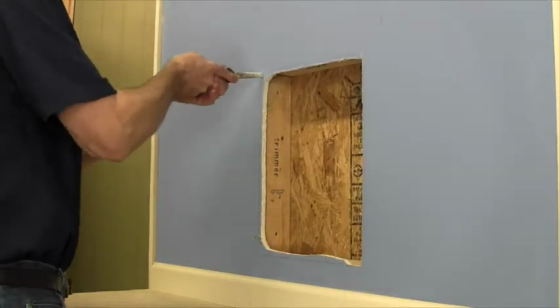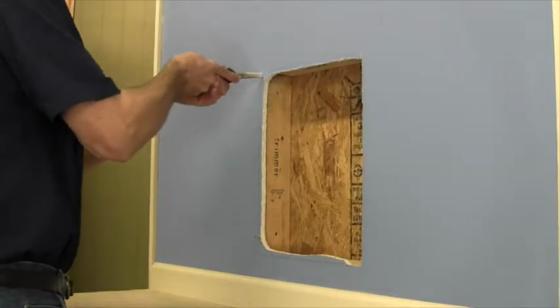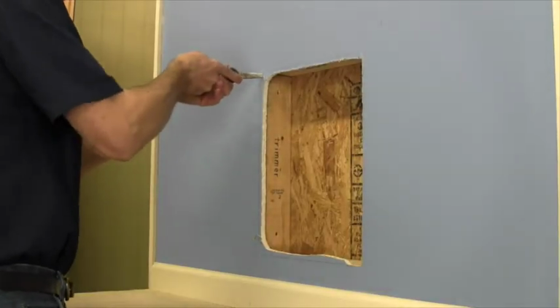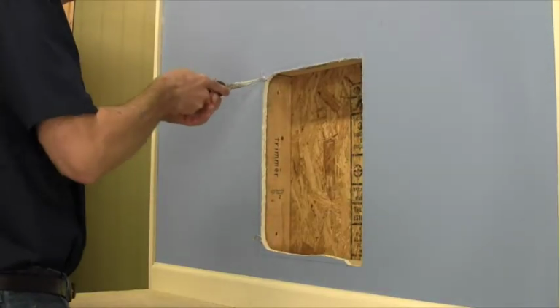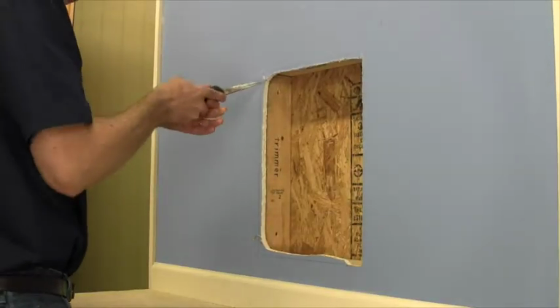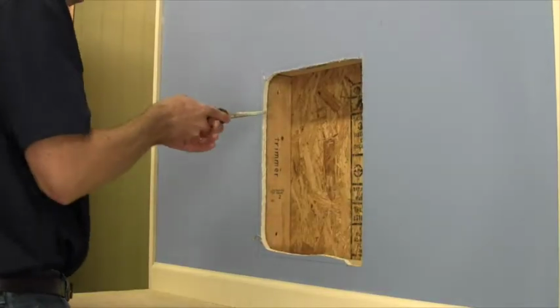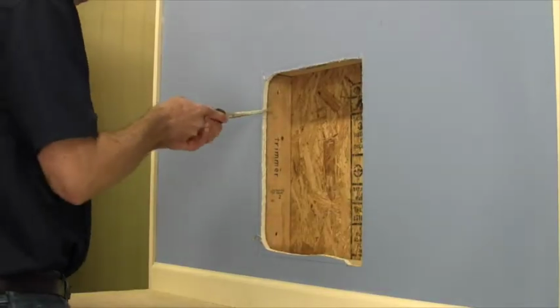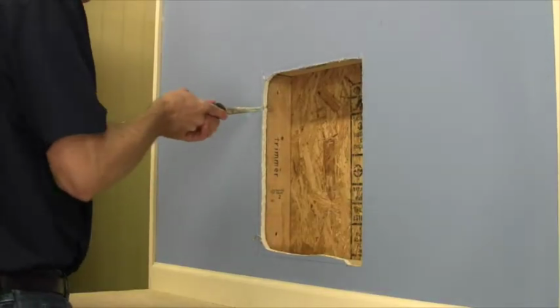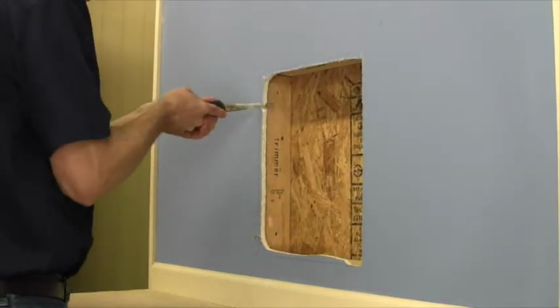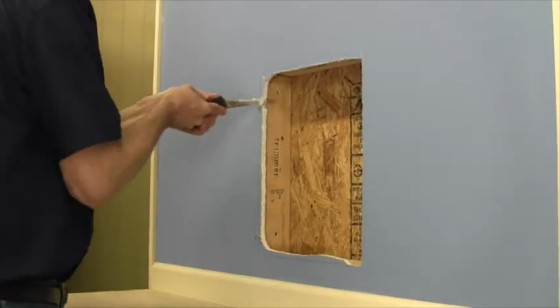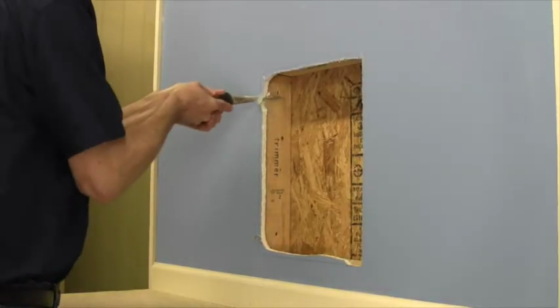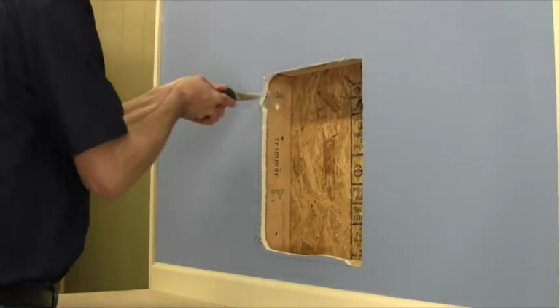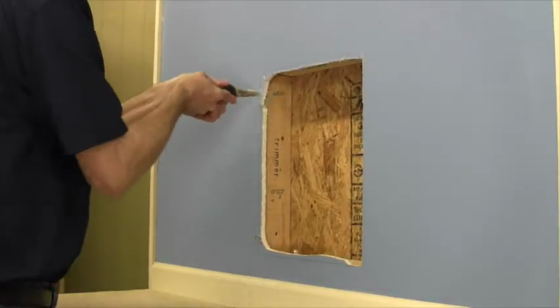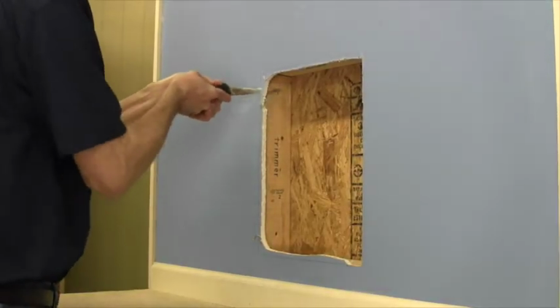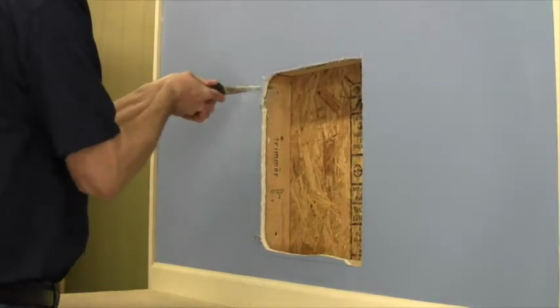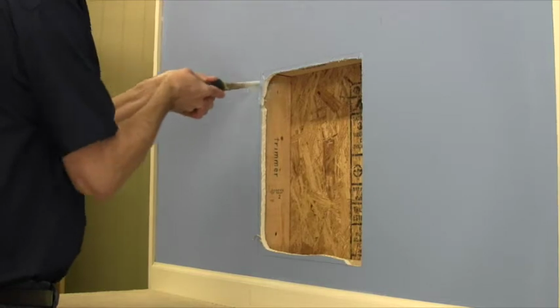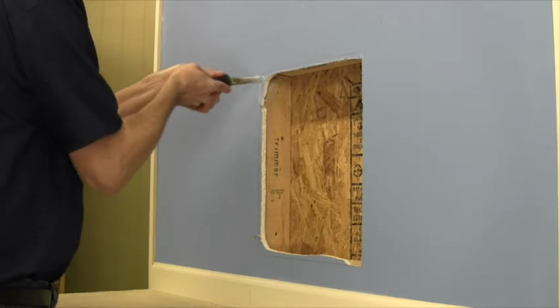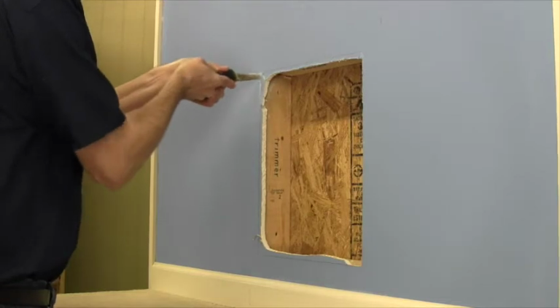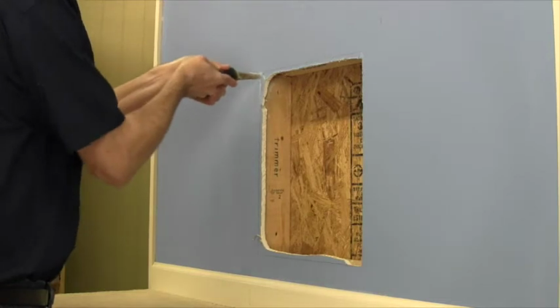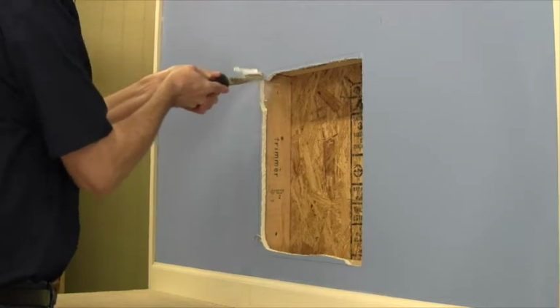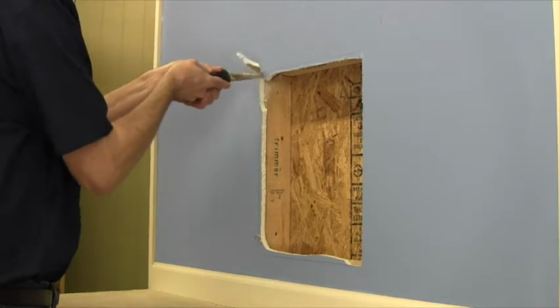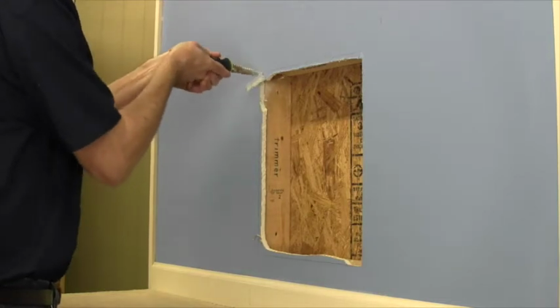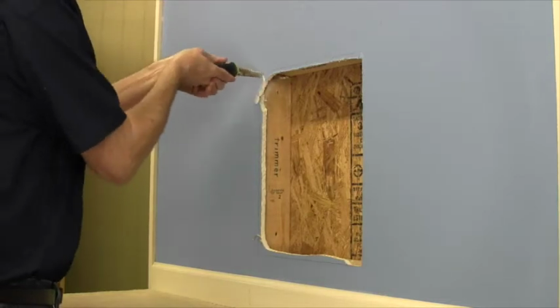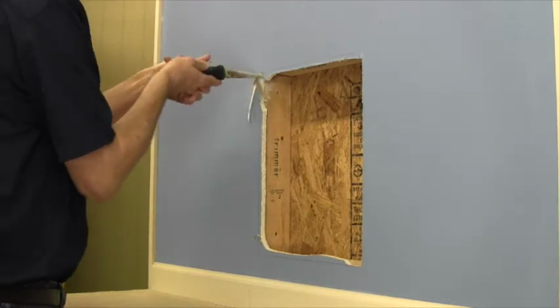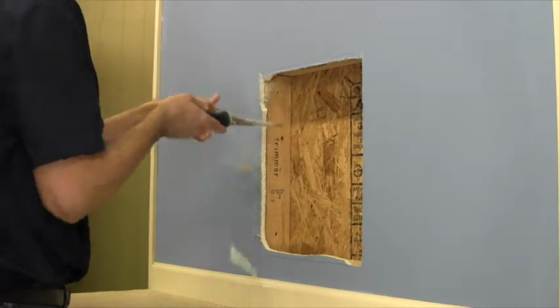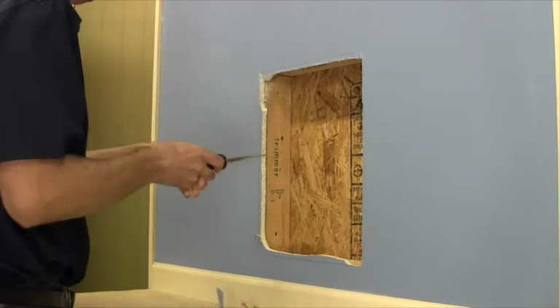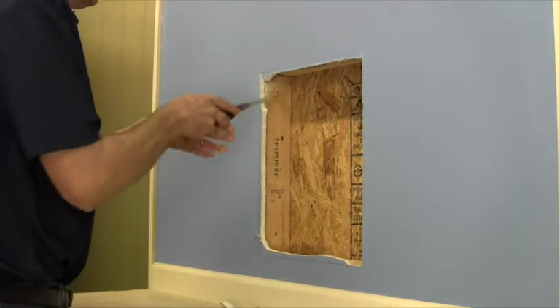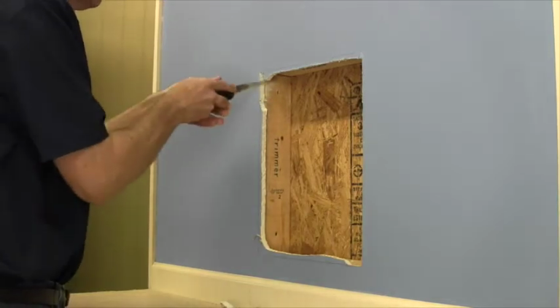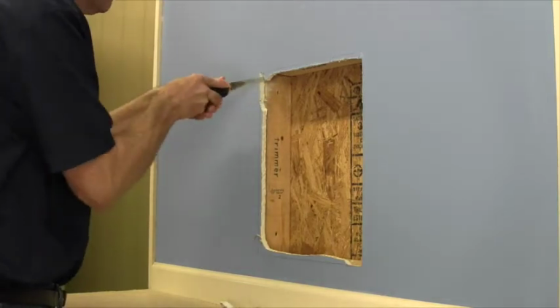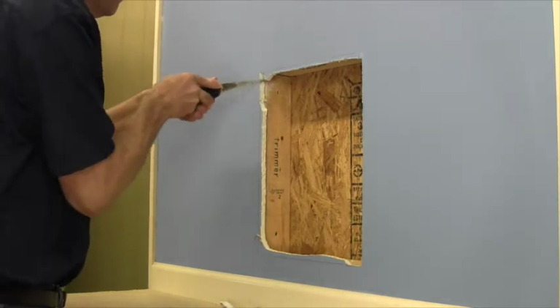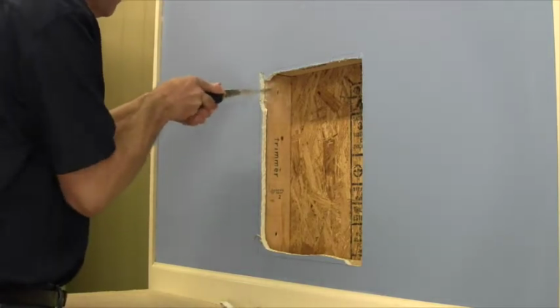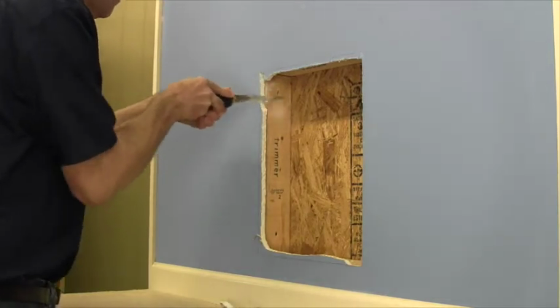Now I can cut out the remaining drywall using the framing as a guide.